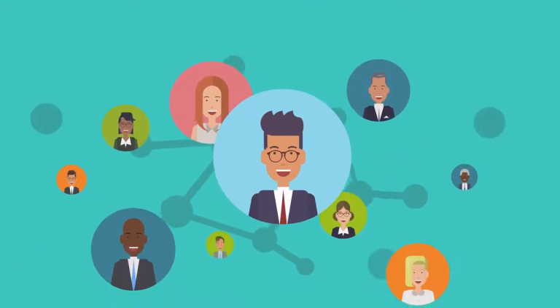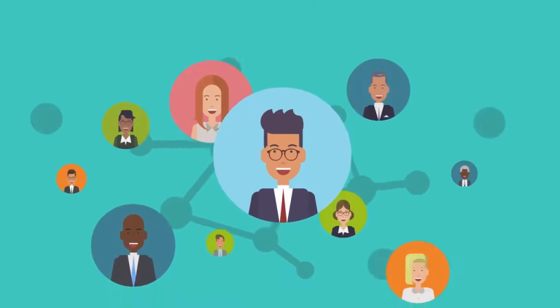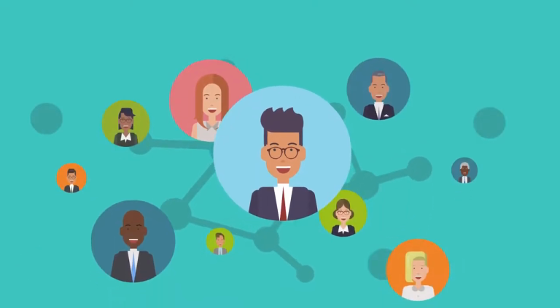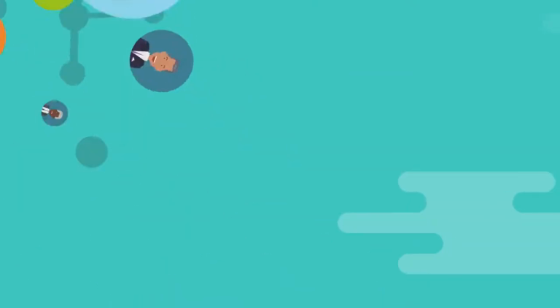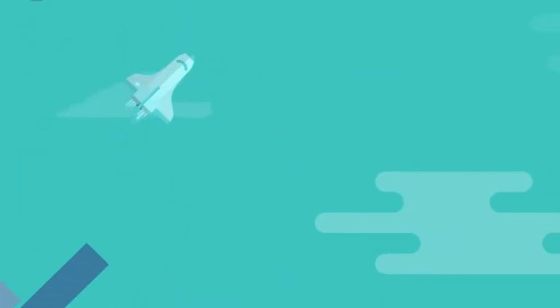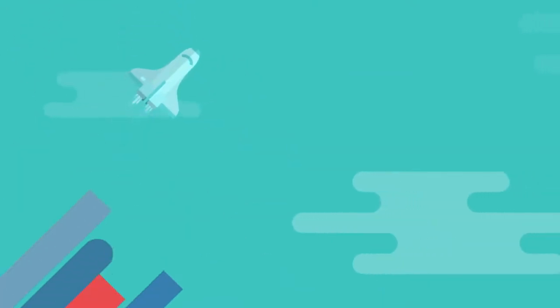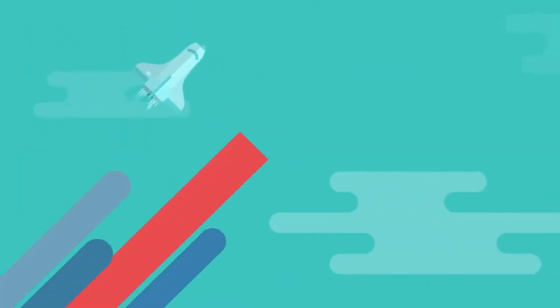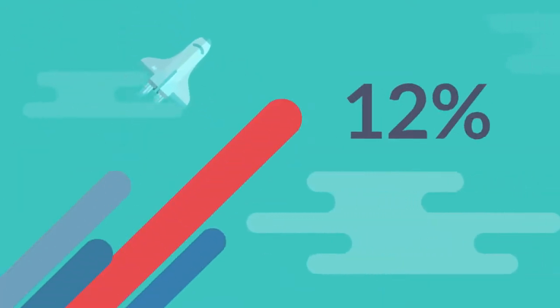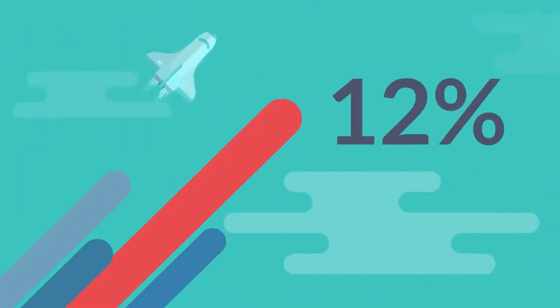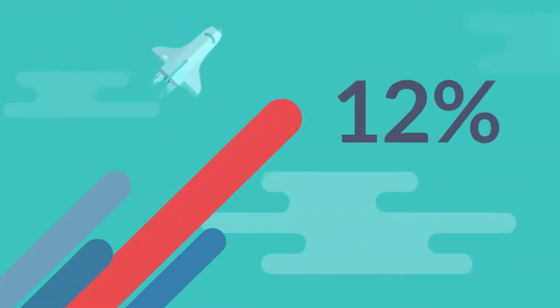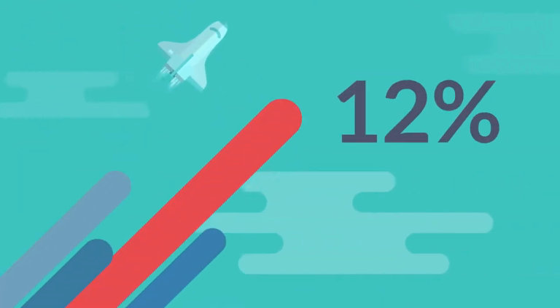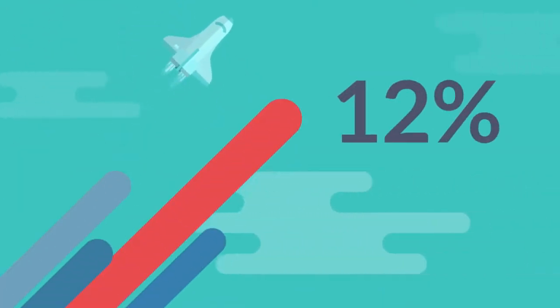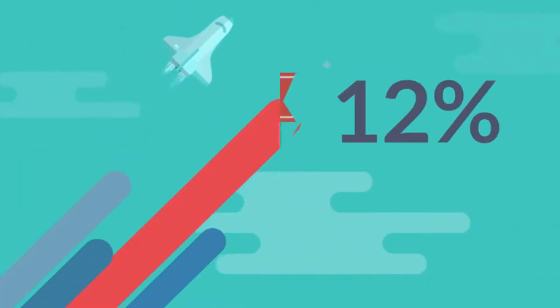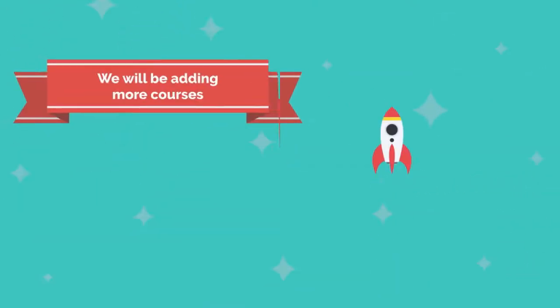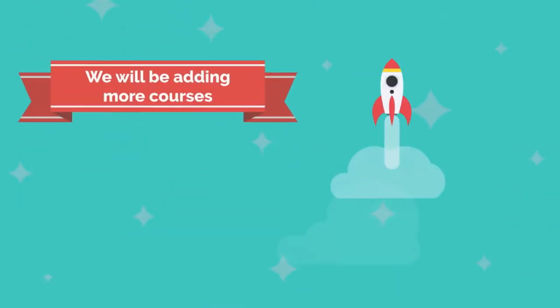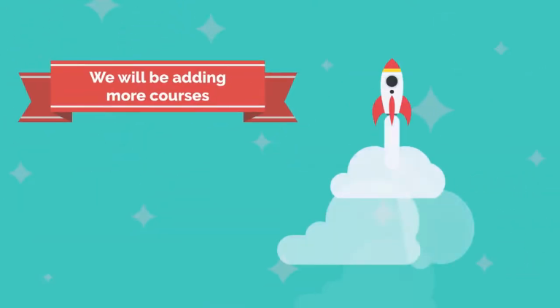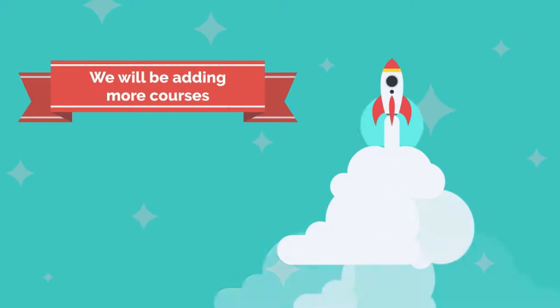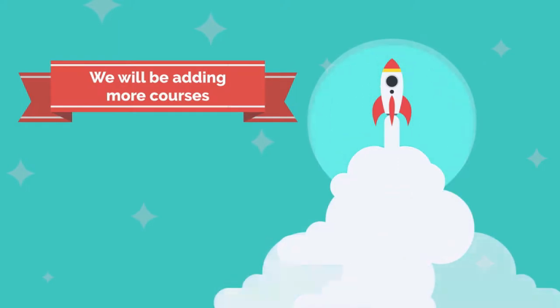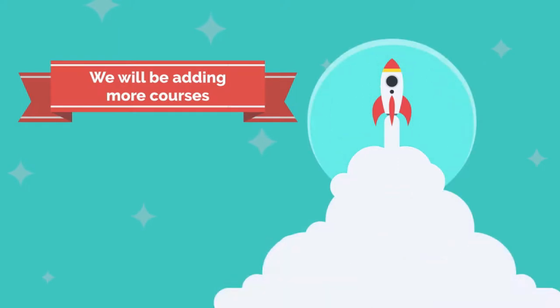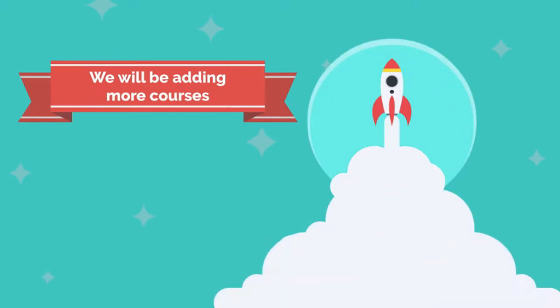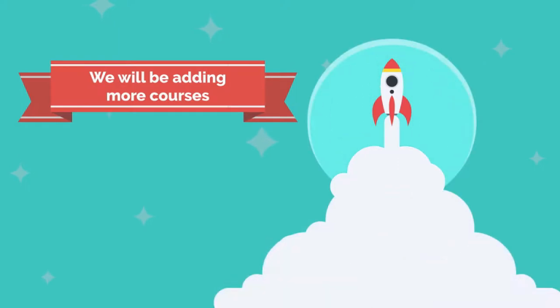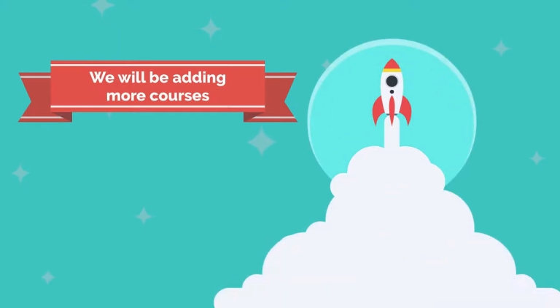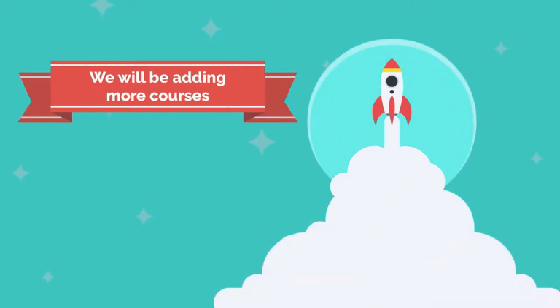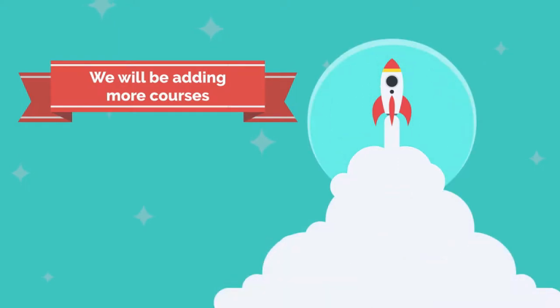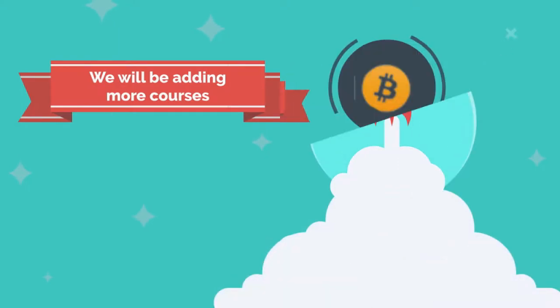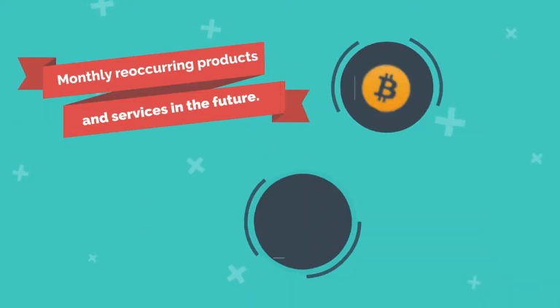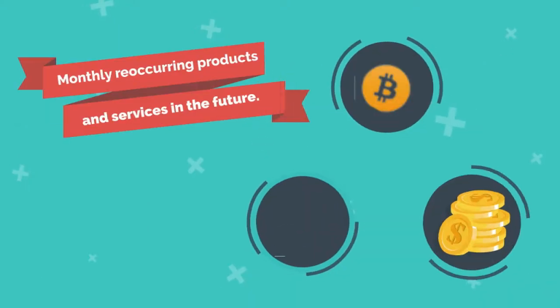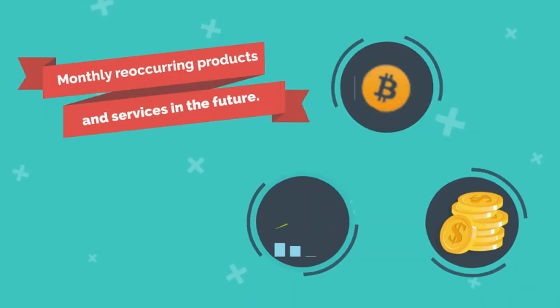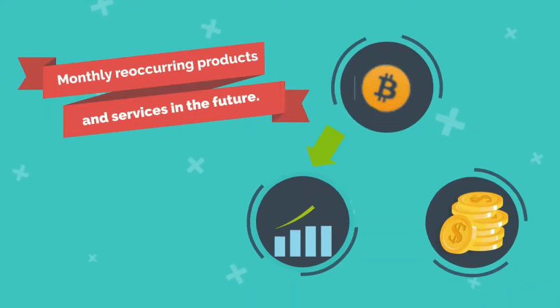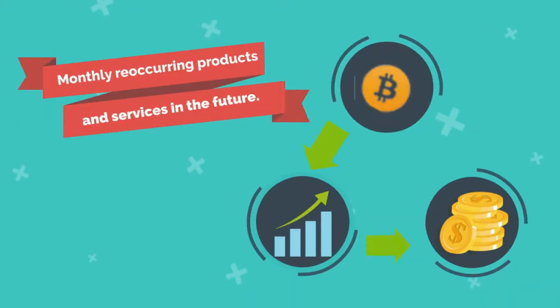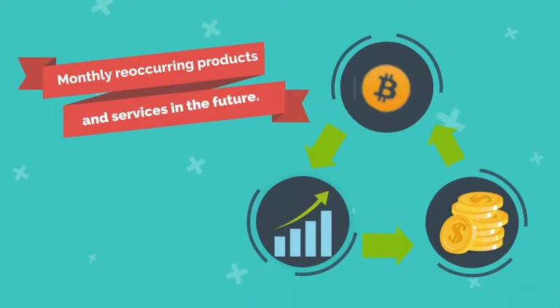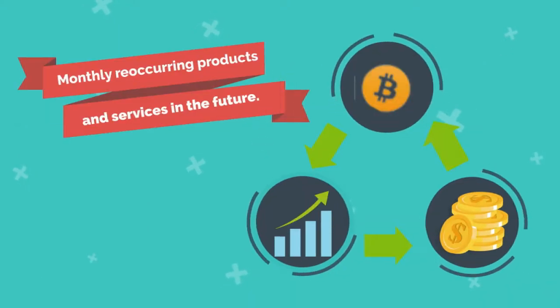you get 12% off the final sales price, and we will be adding more courses, as well as monthly reoccurring products and services in the future.